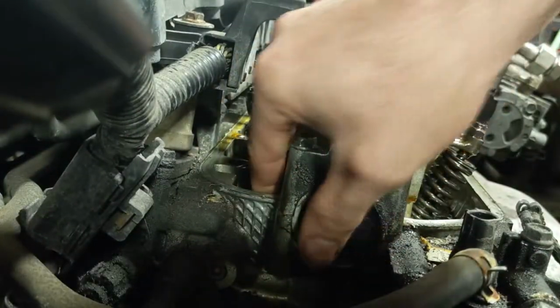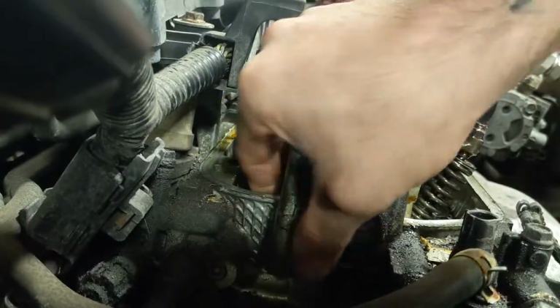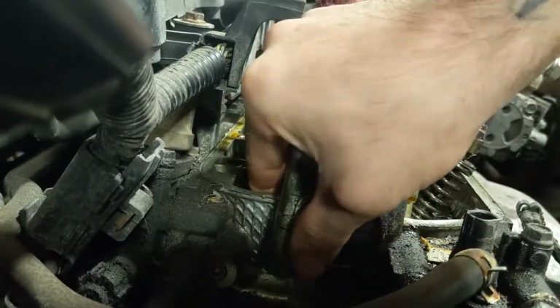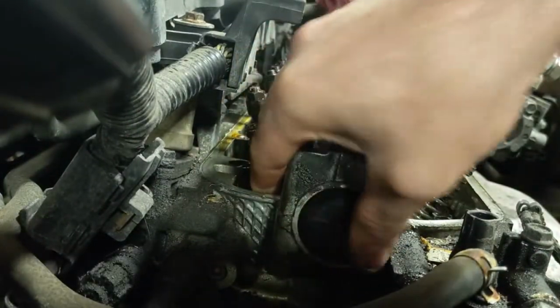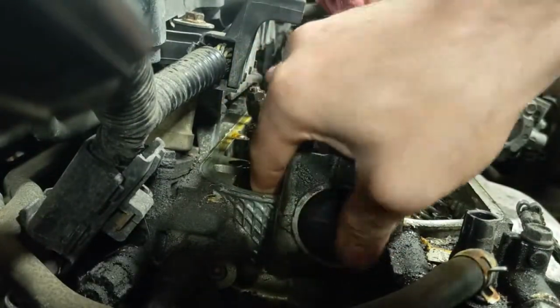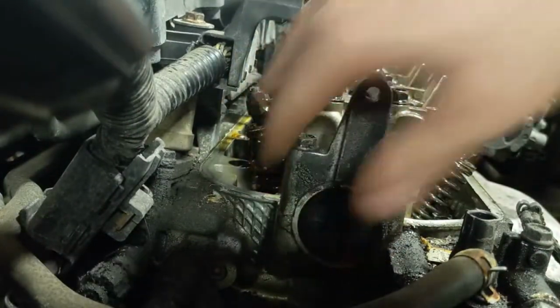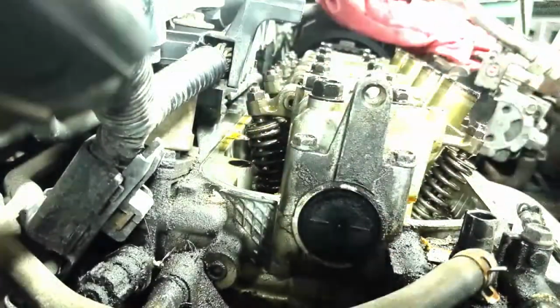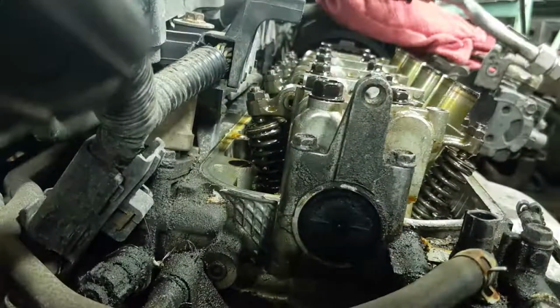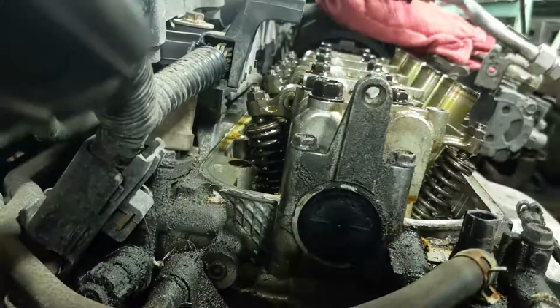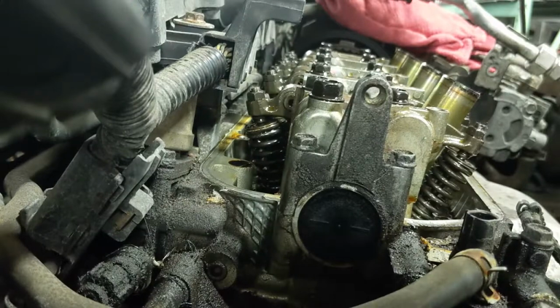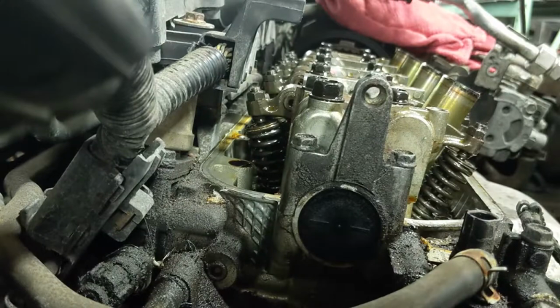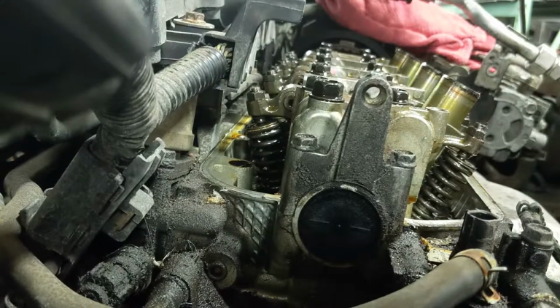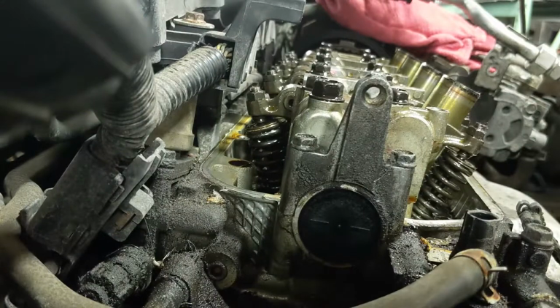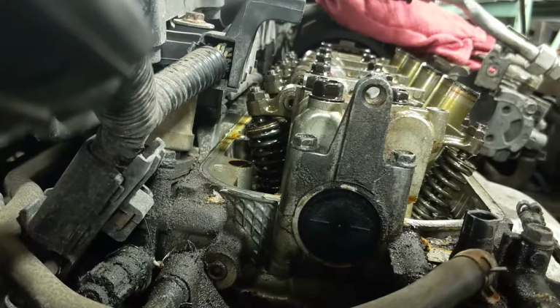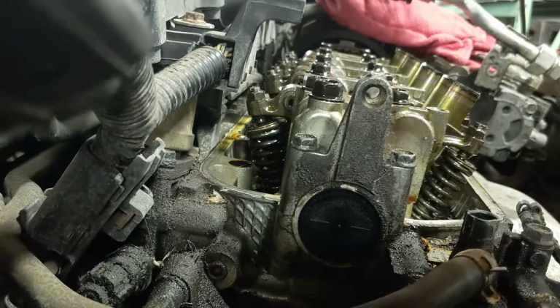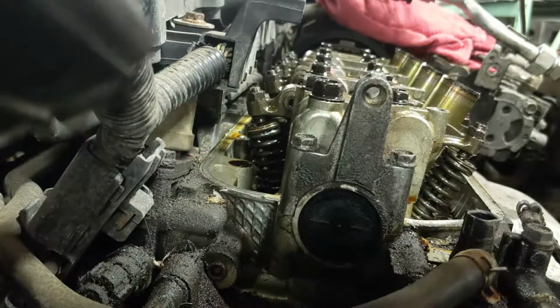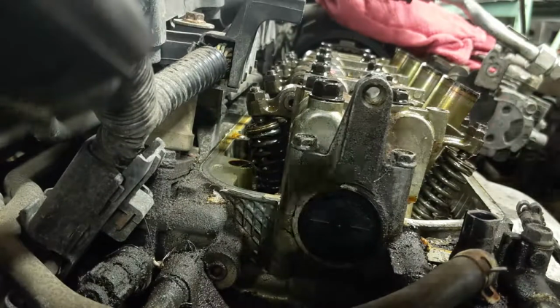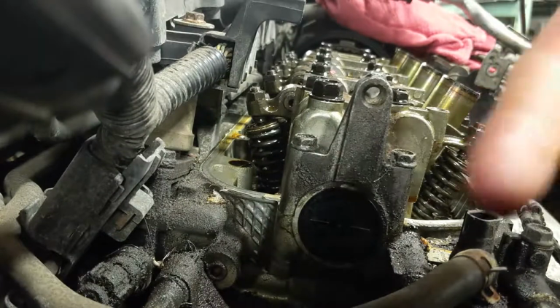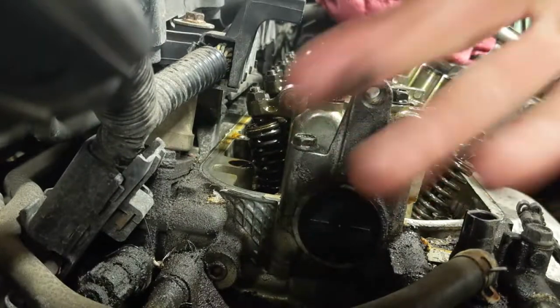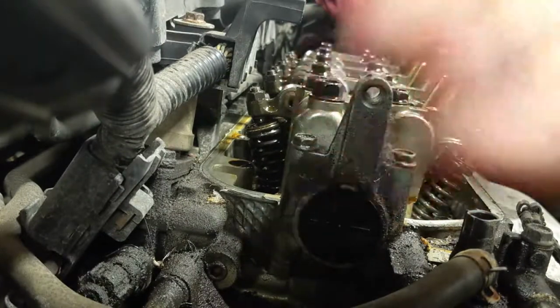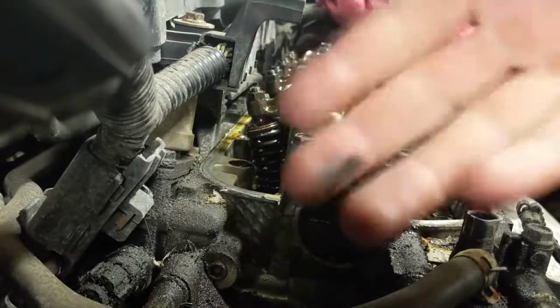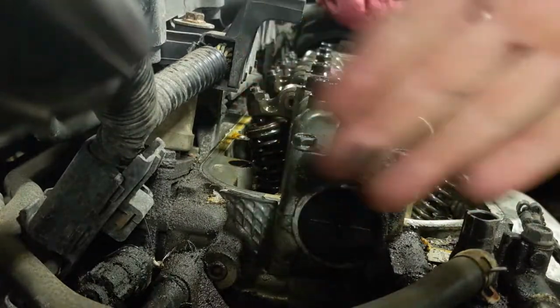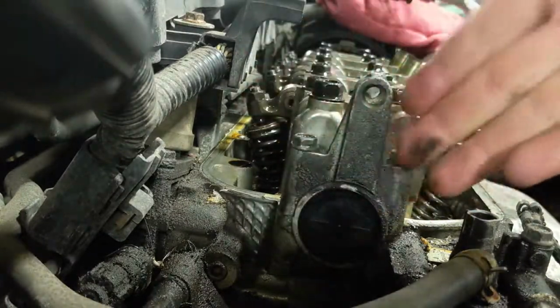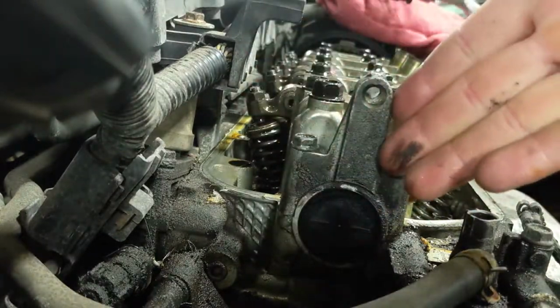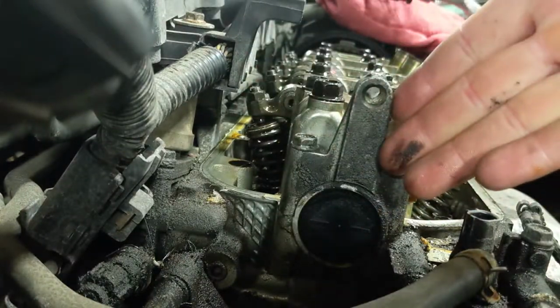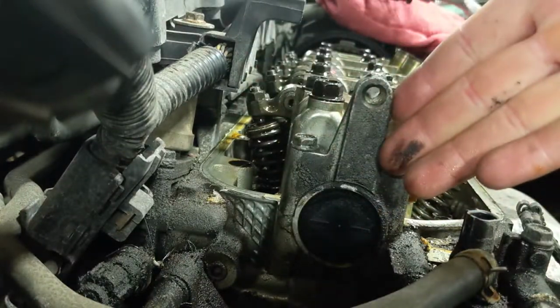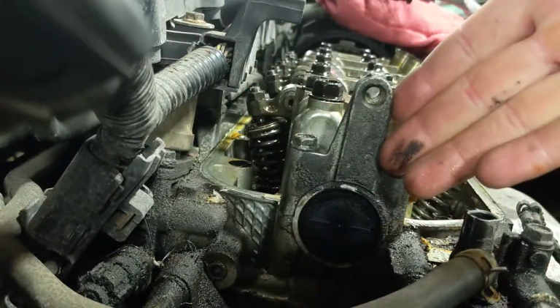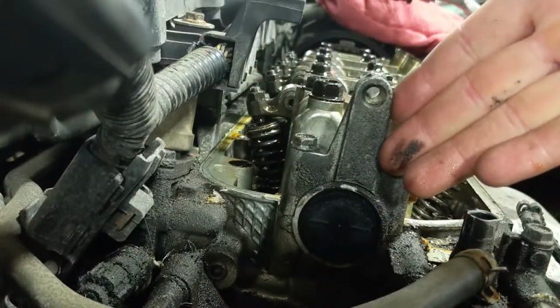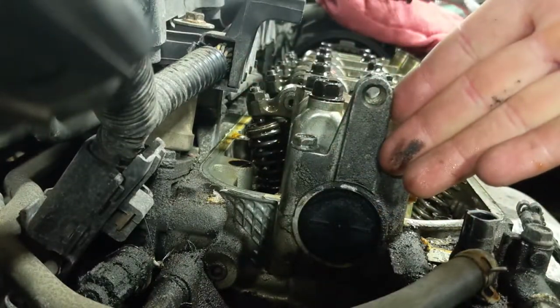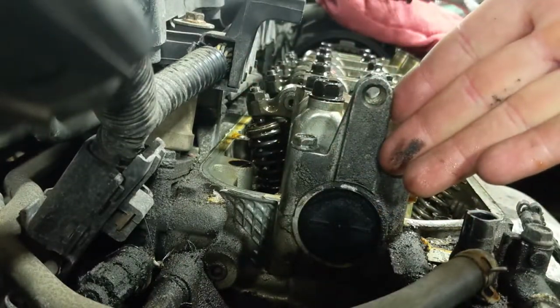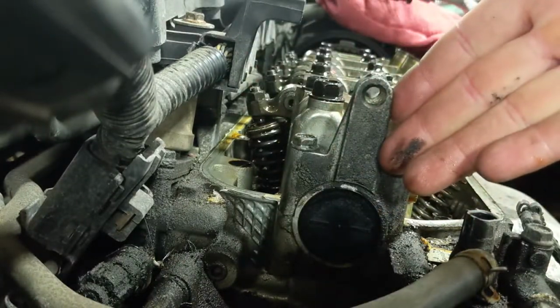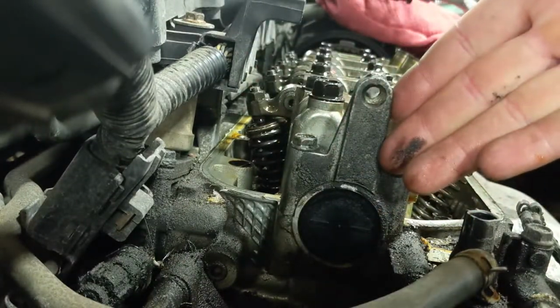Reinstall the EGR valve and remember to put the gasket back on. Plug it in and the job is nearly complete.